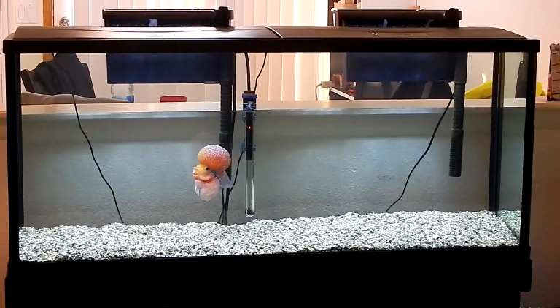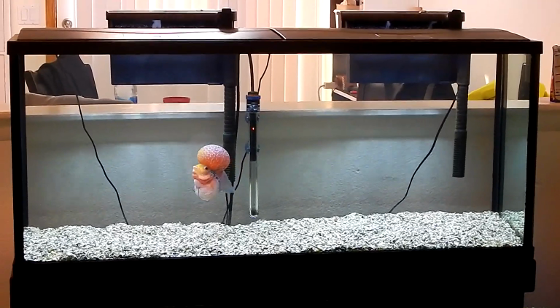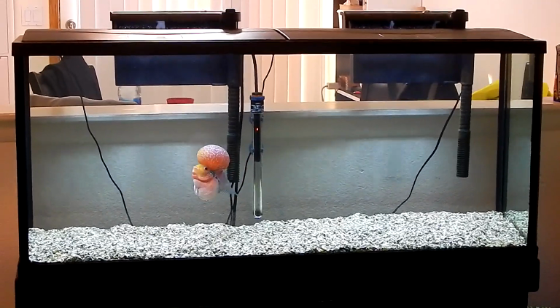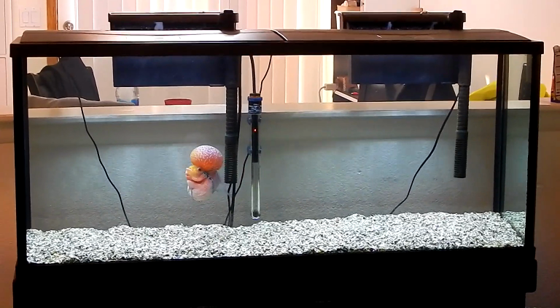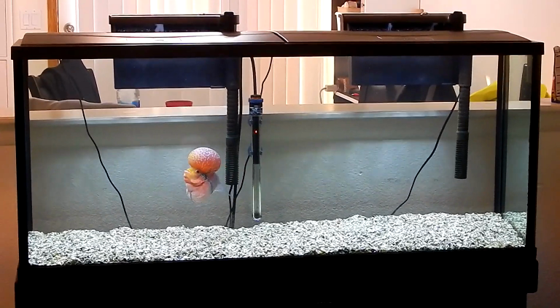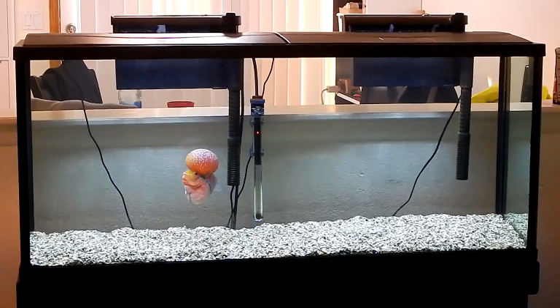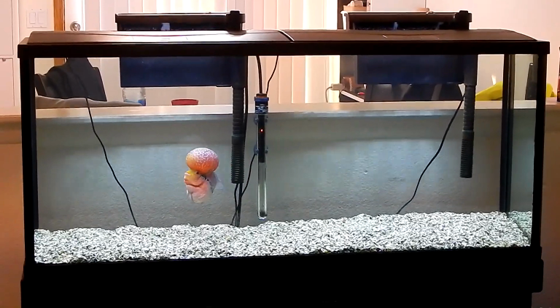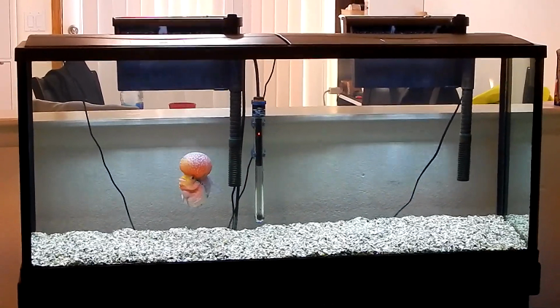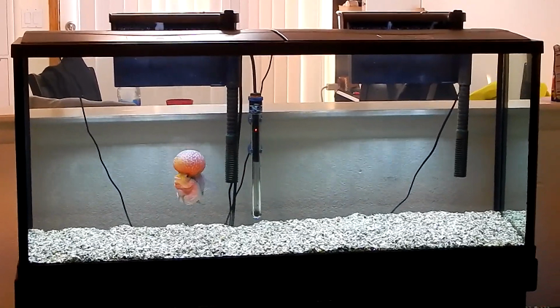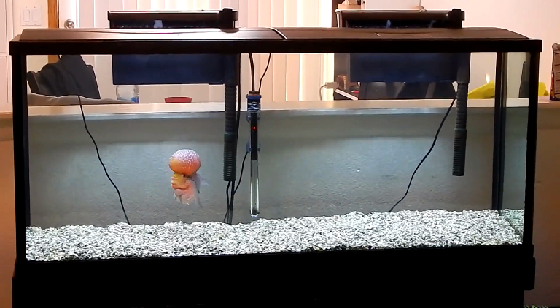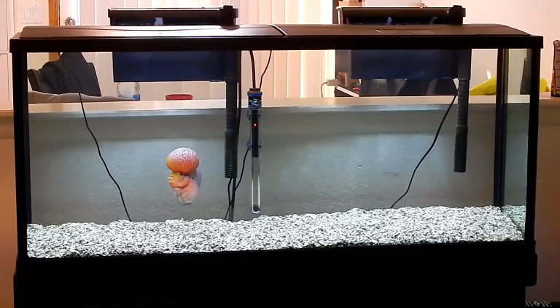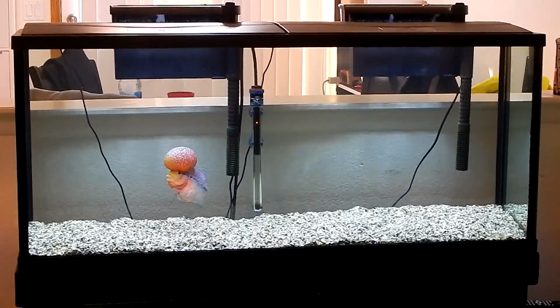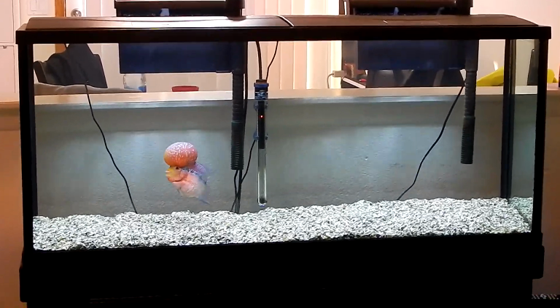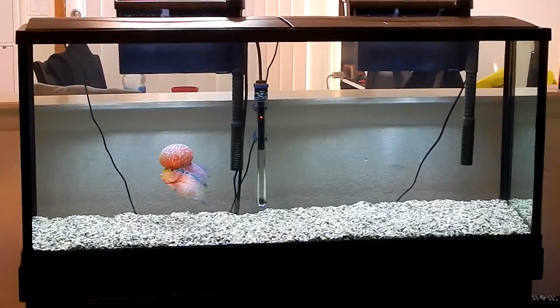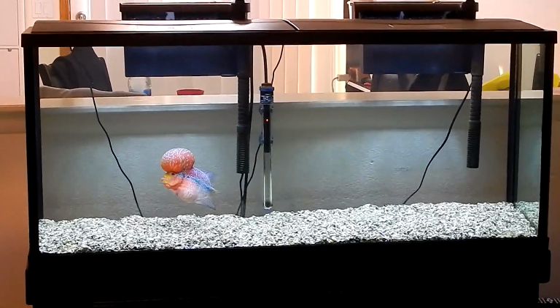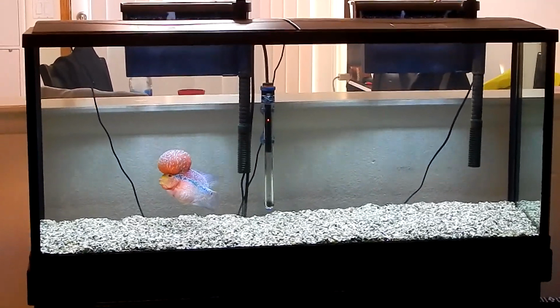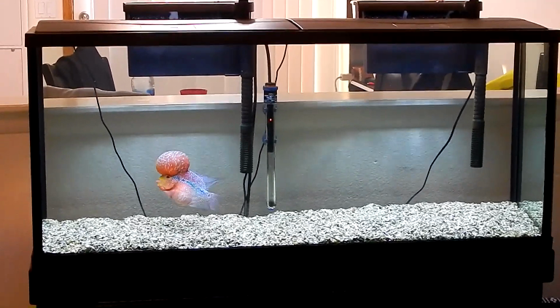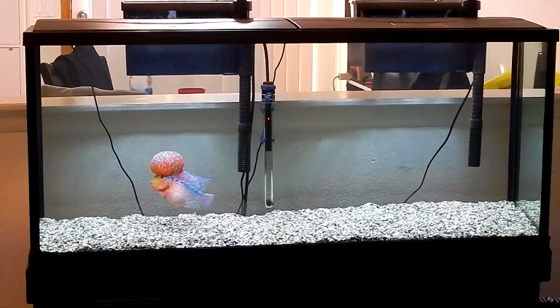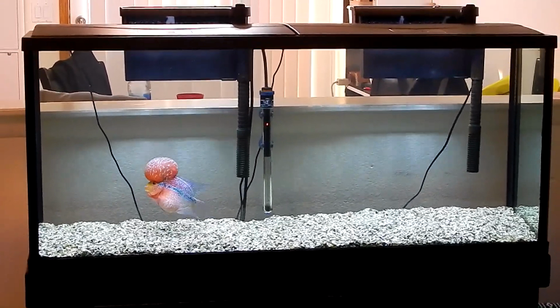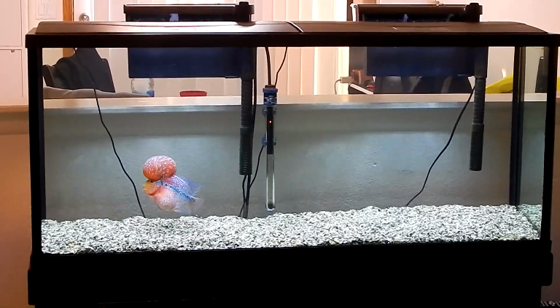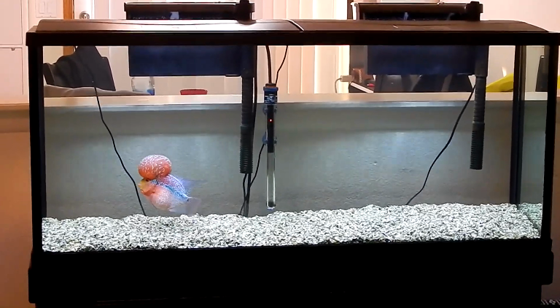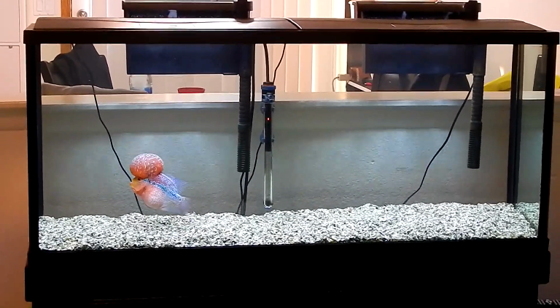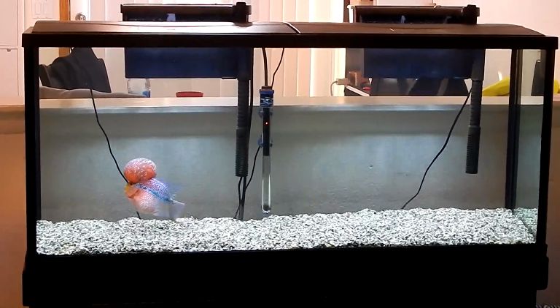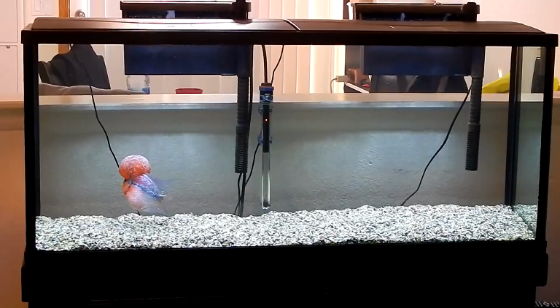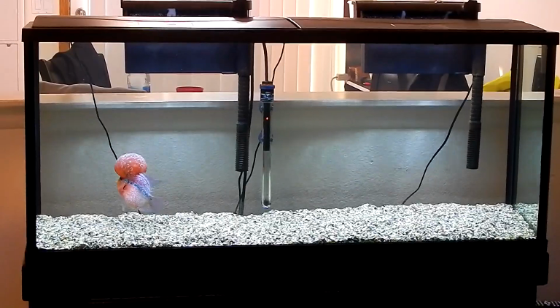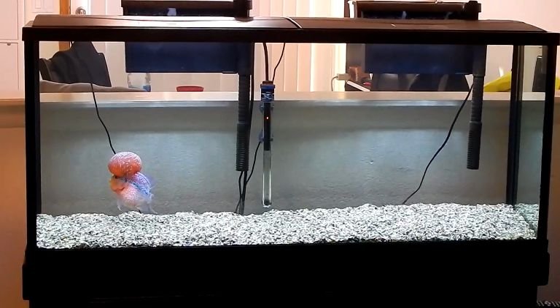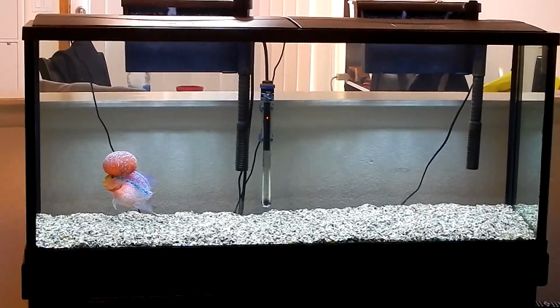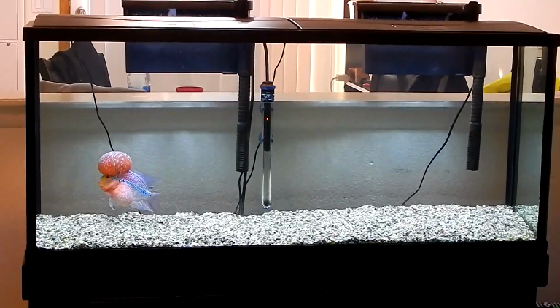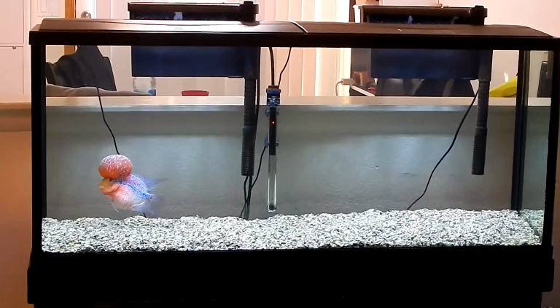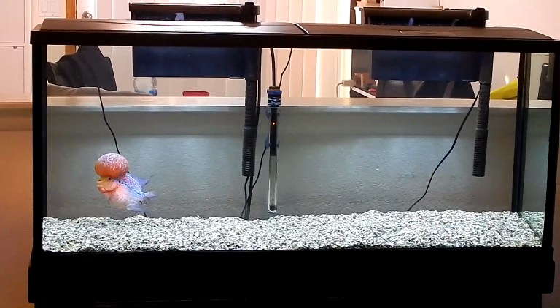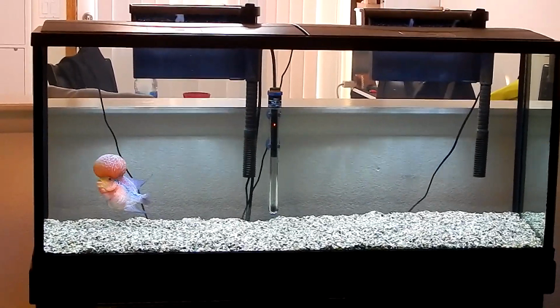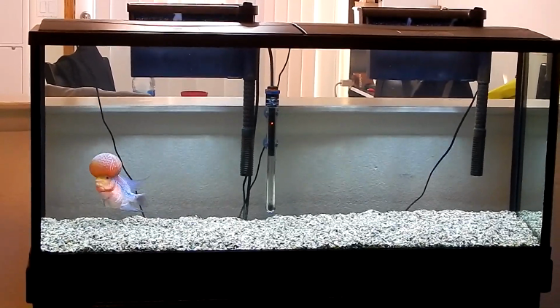My water parameters are fine. So that's Ragnar in a 55 gallon right there - that'll give you an idea of his size. He's not humongous but he's definitely getting there.